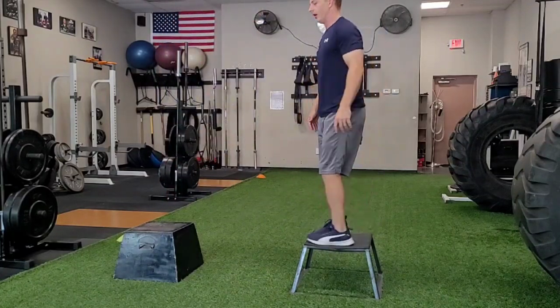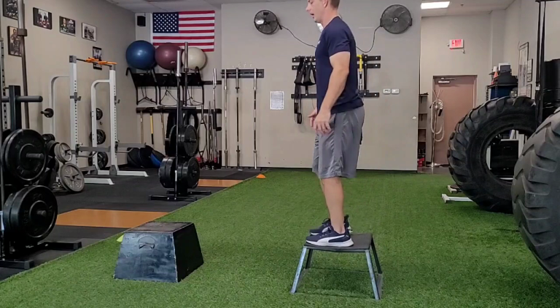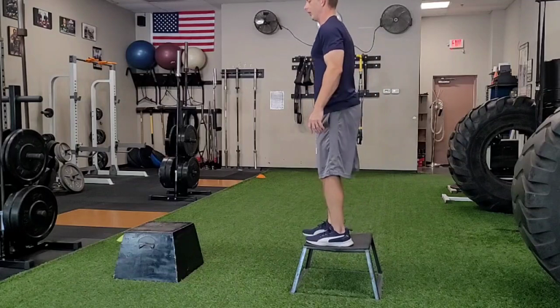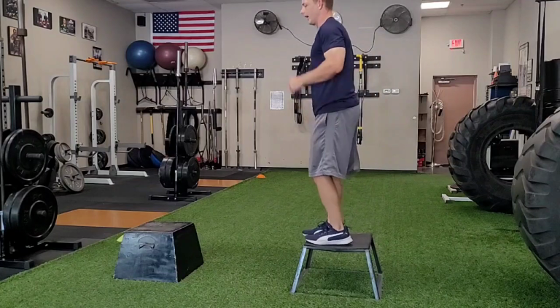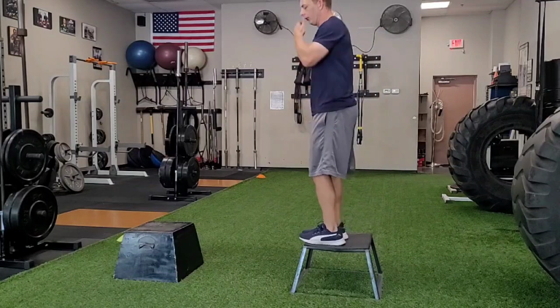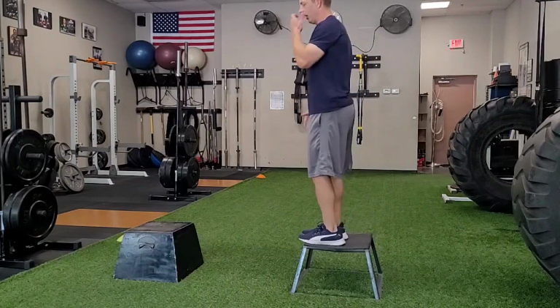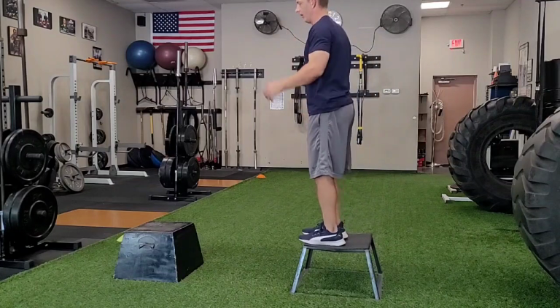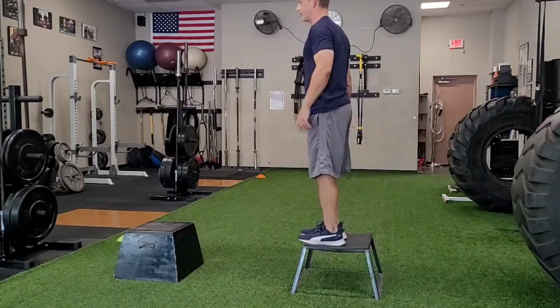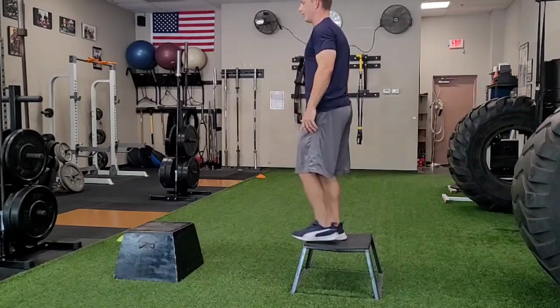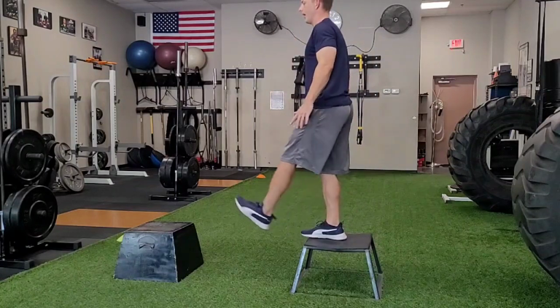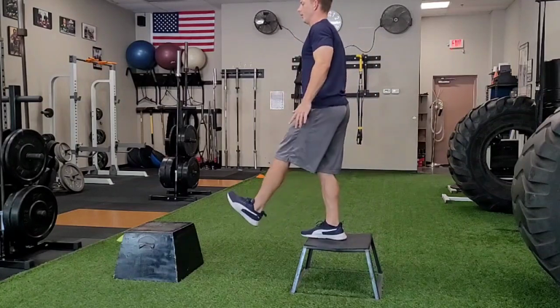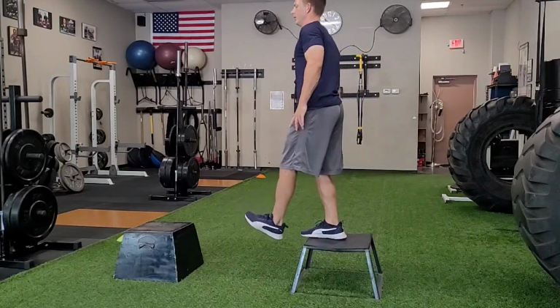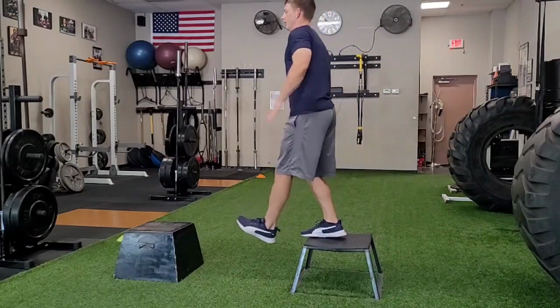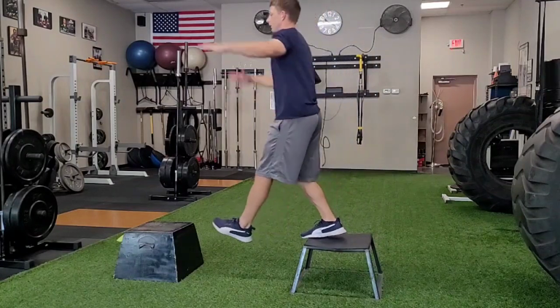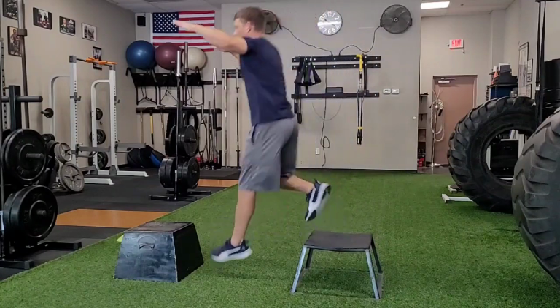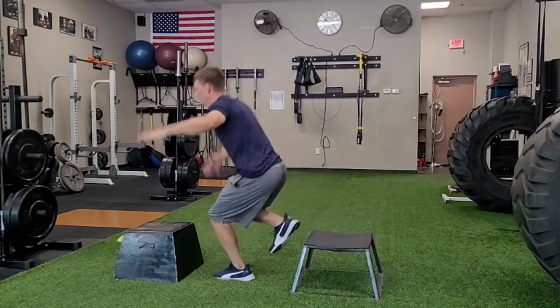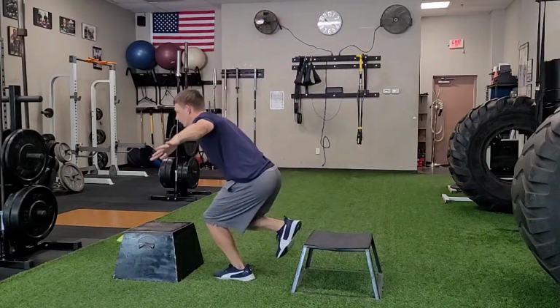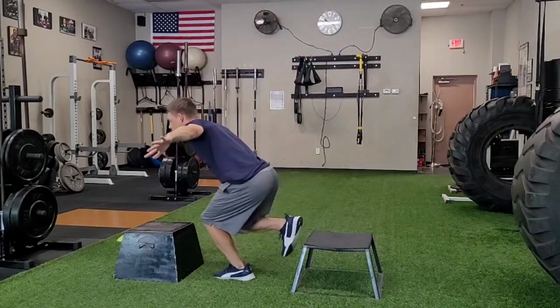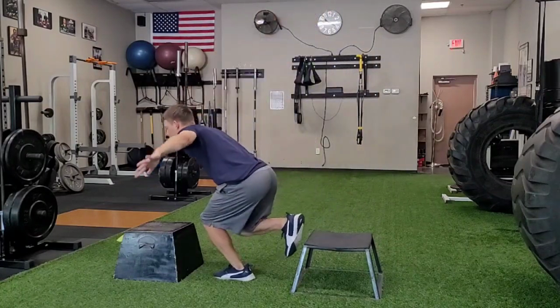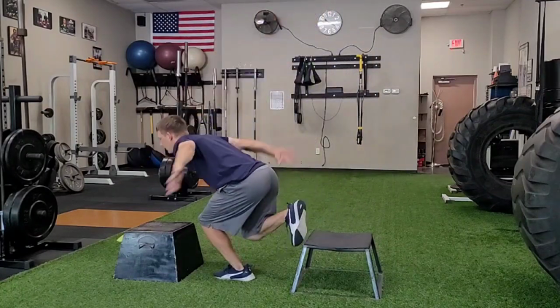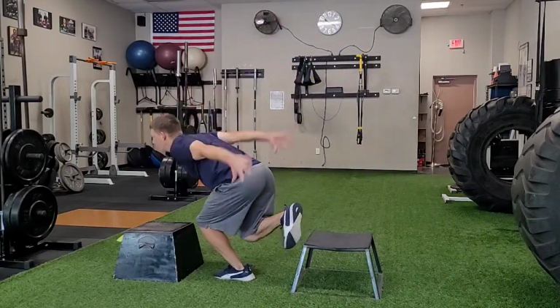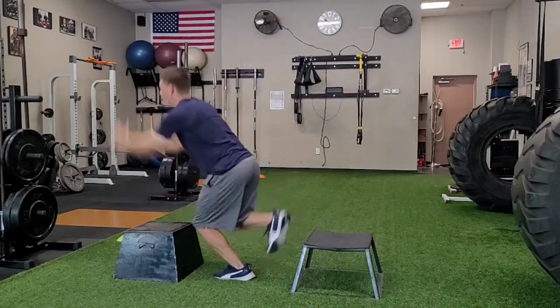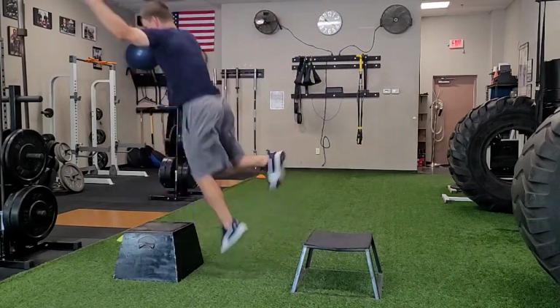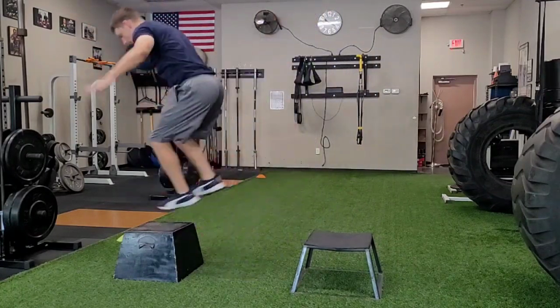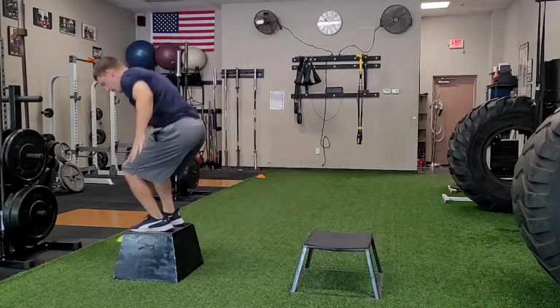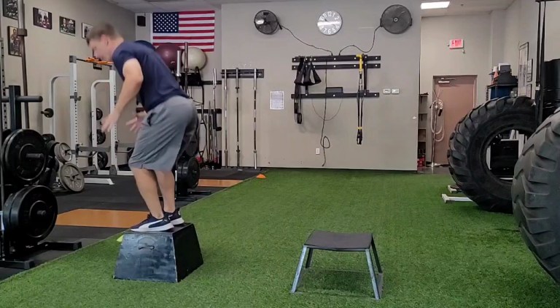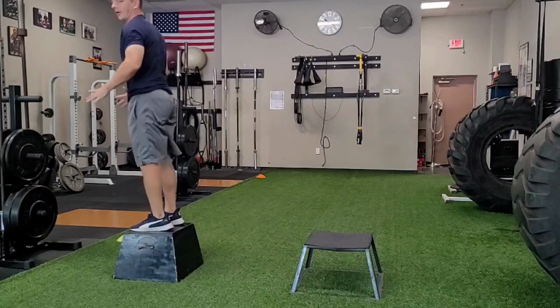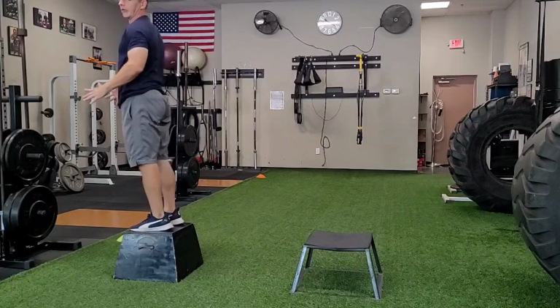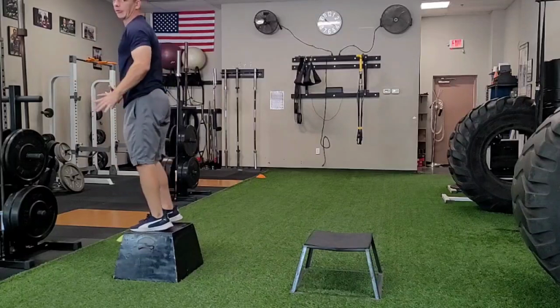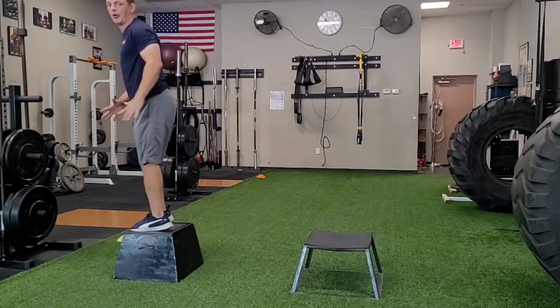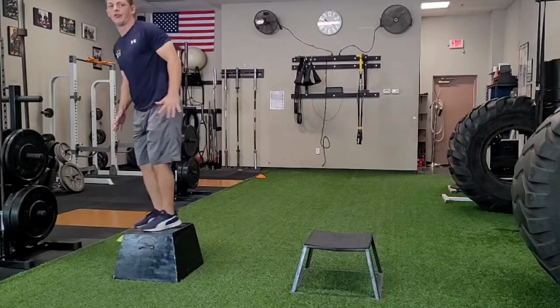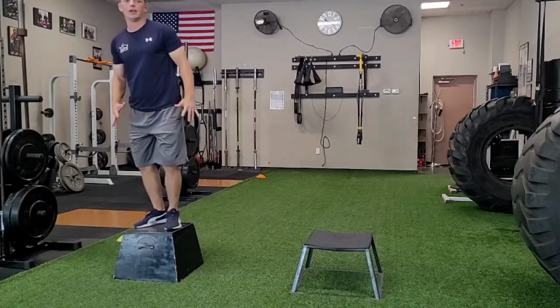All right, looking again — I'll do the other leg. Stepping out, jump up, good control landing, jump up, land with both feet.